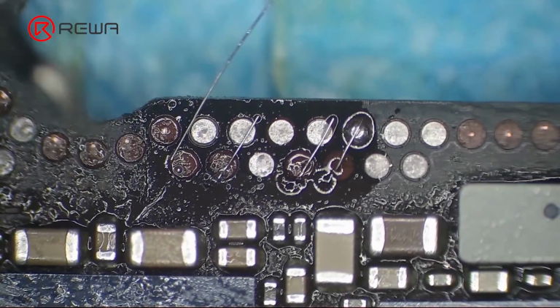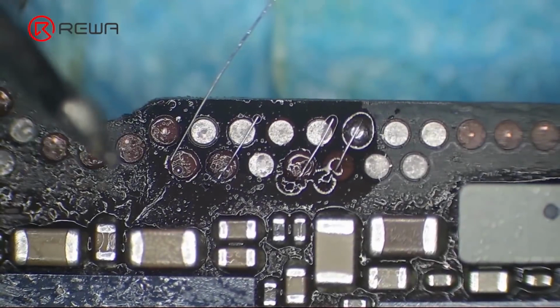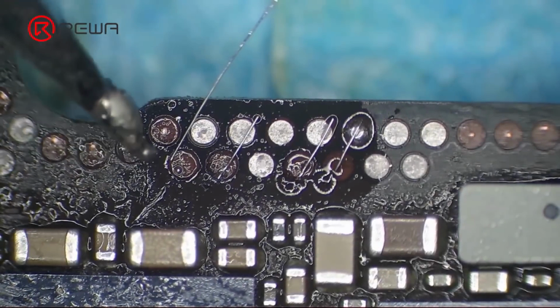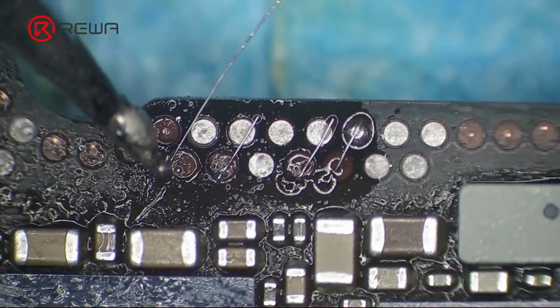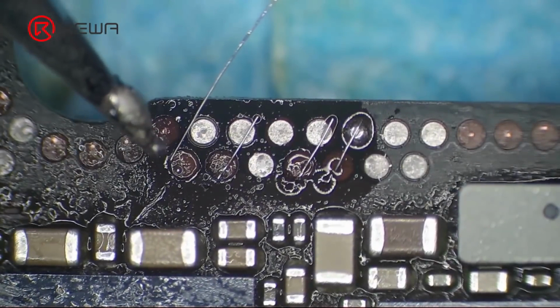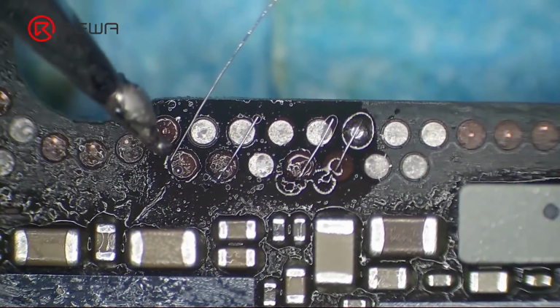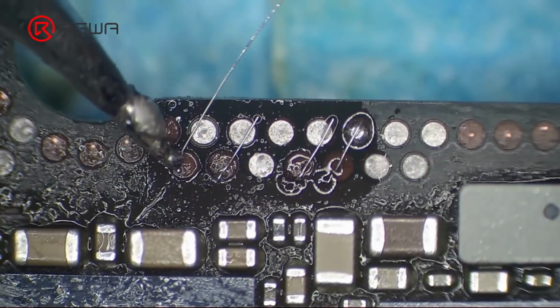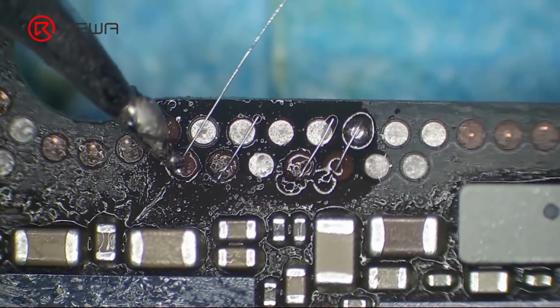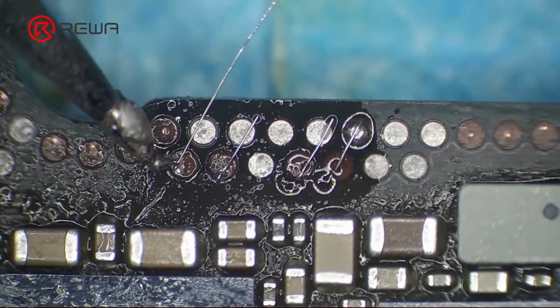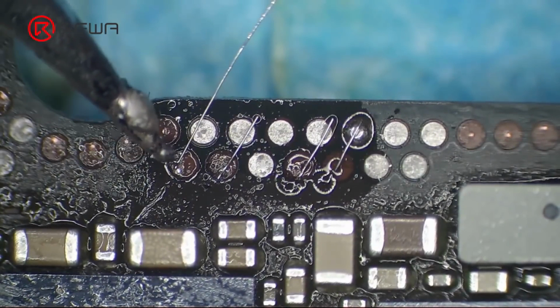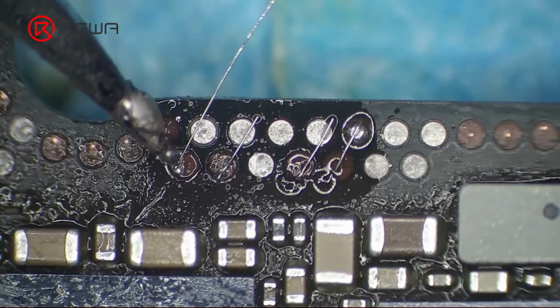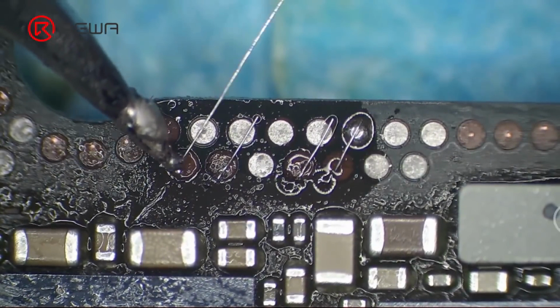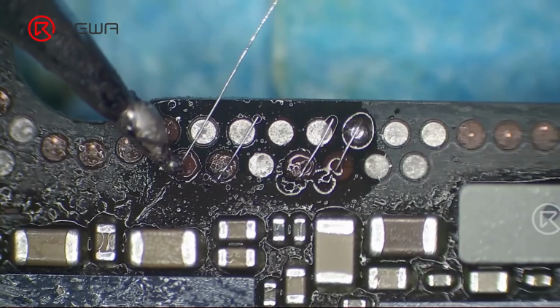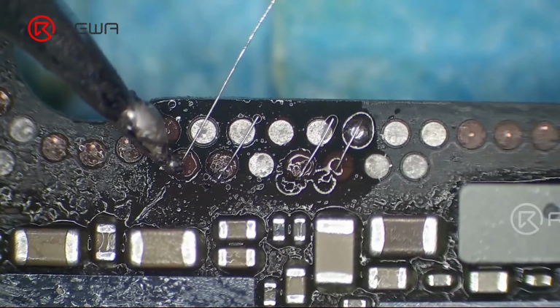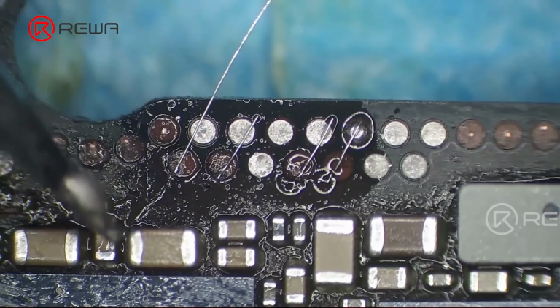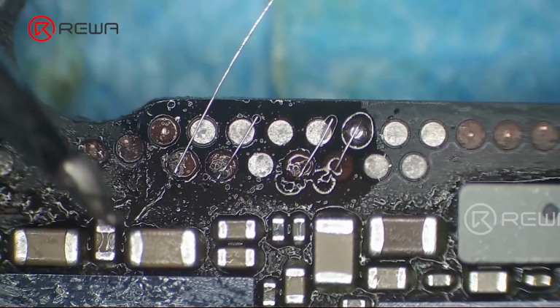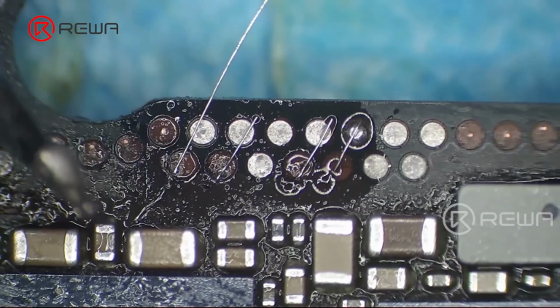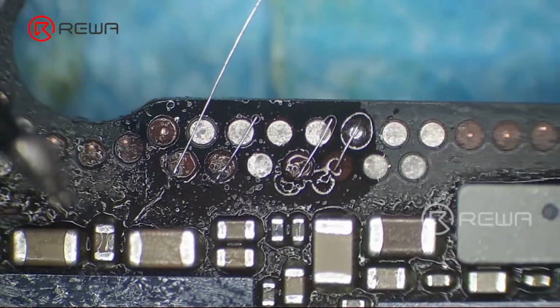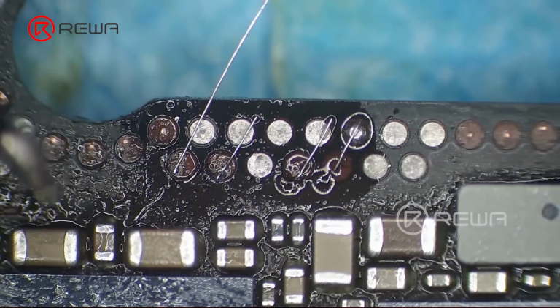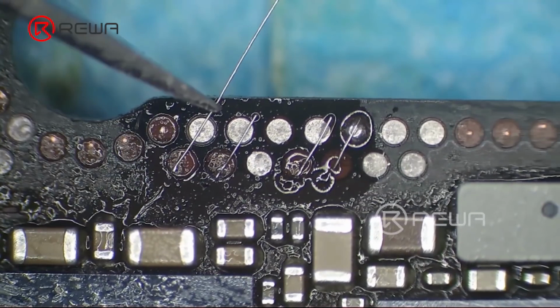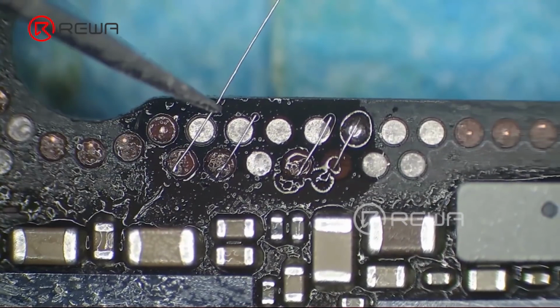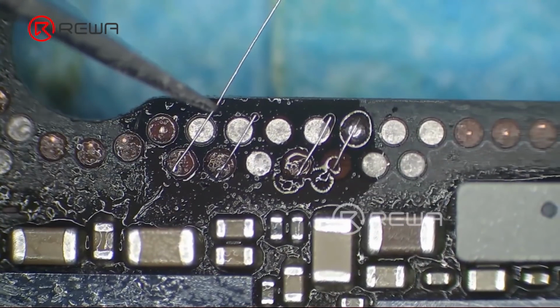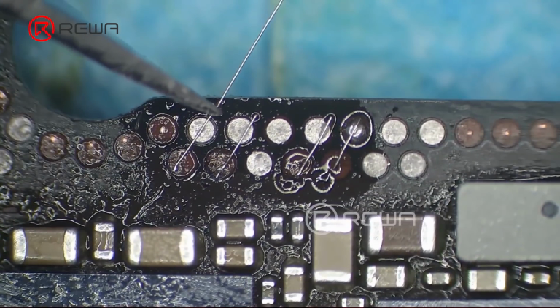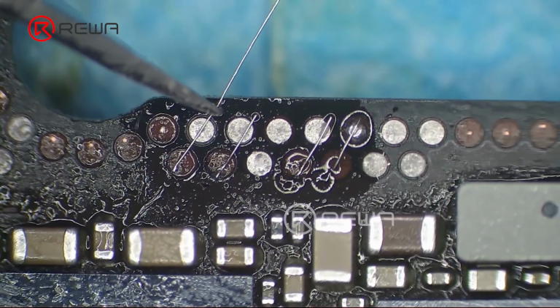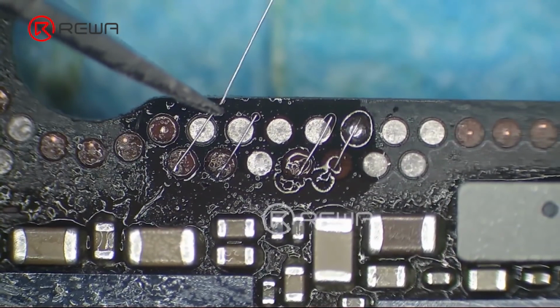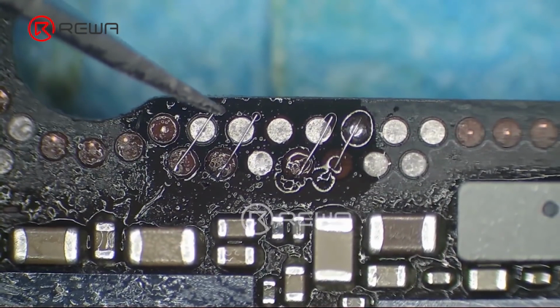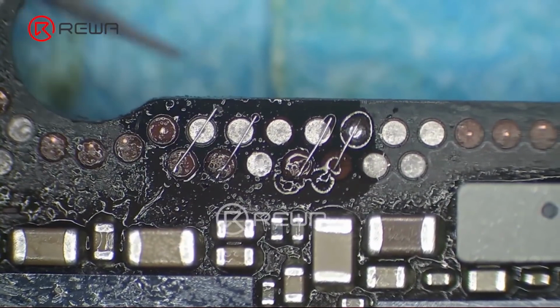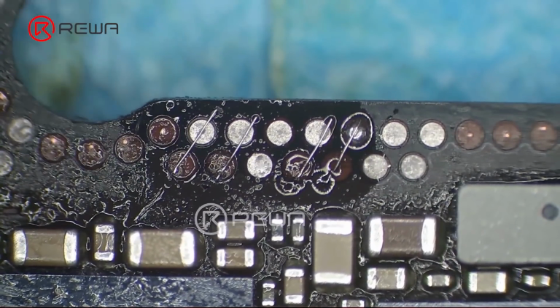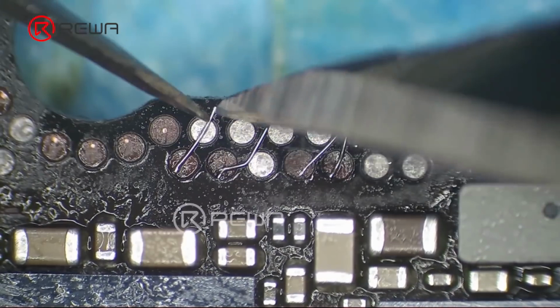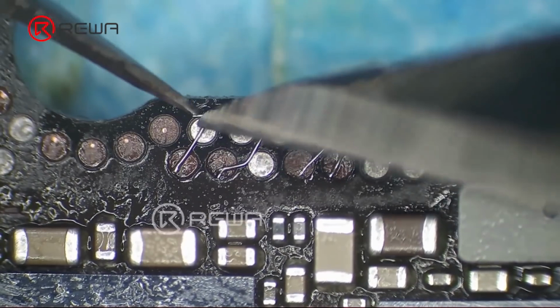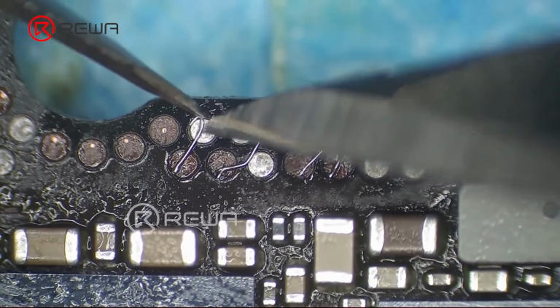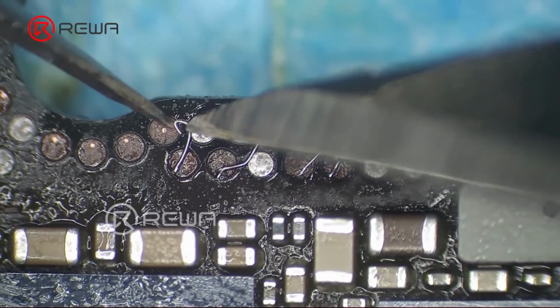In our last video, we shared how we fix an iPhone X unable to activate by repairing missing pads through jumper wires.